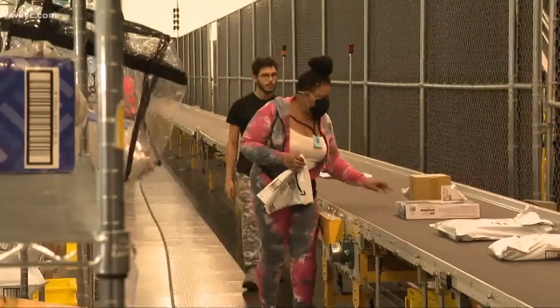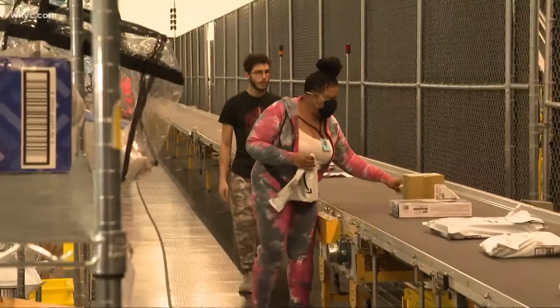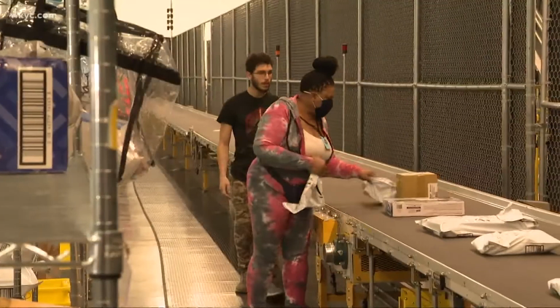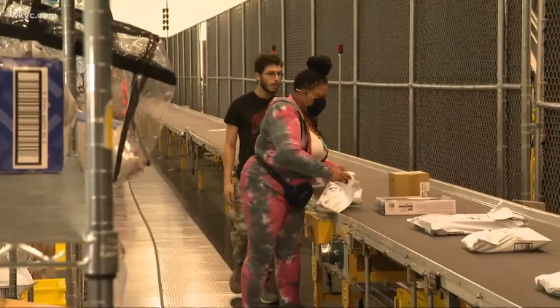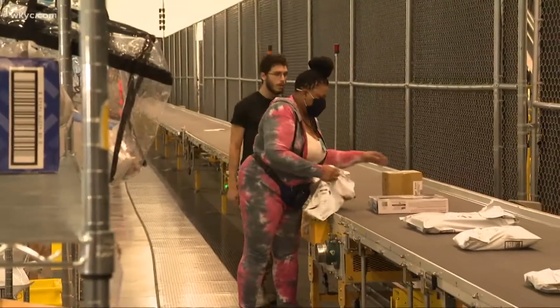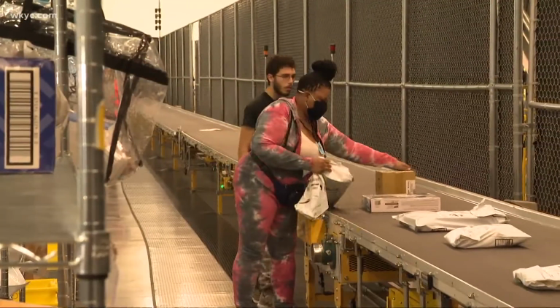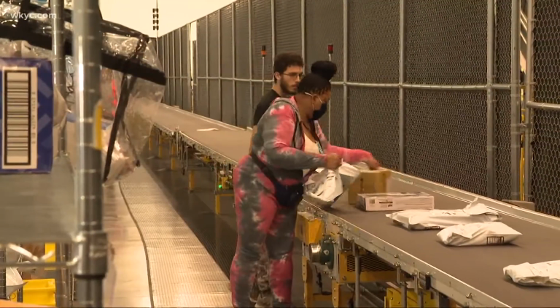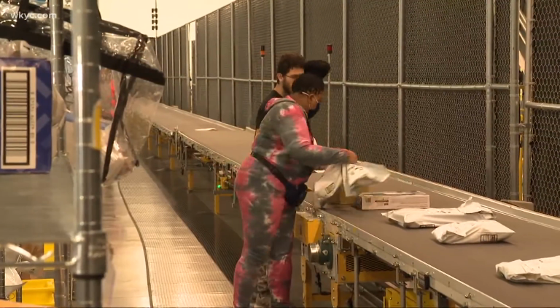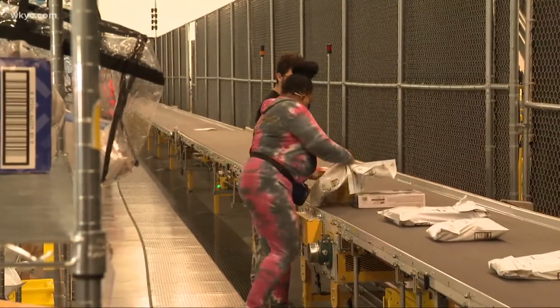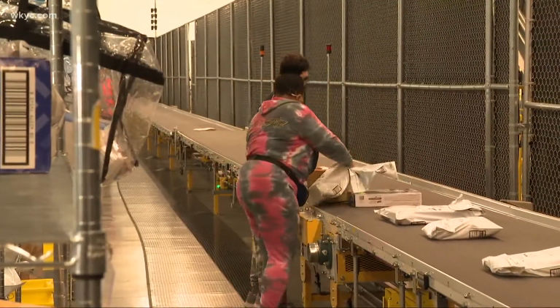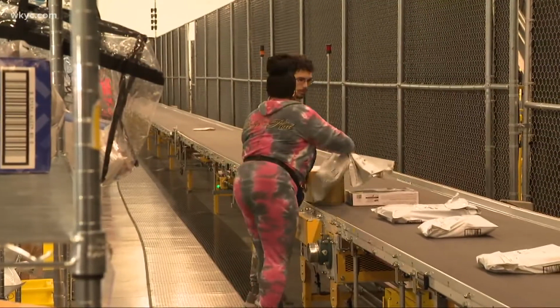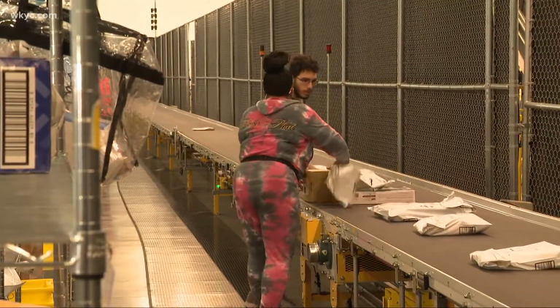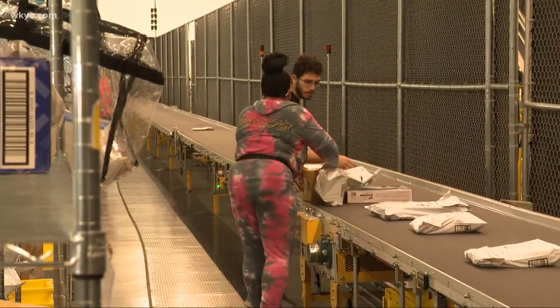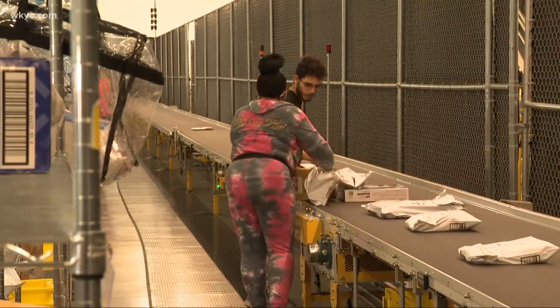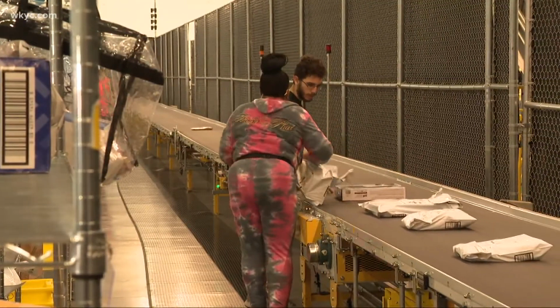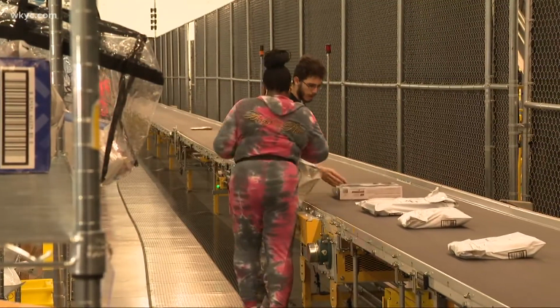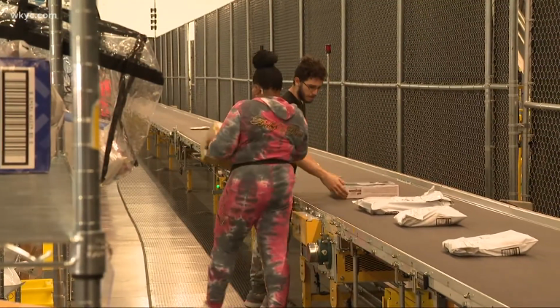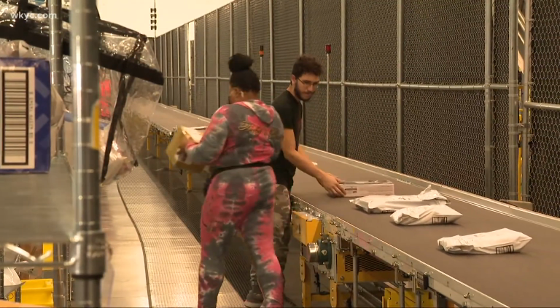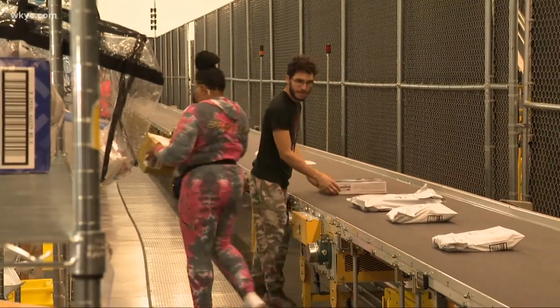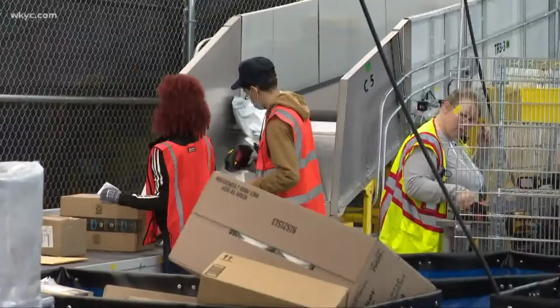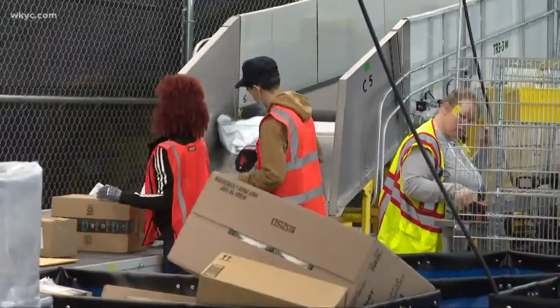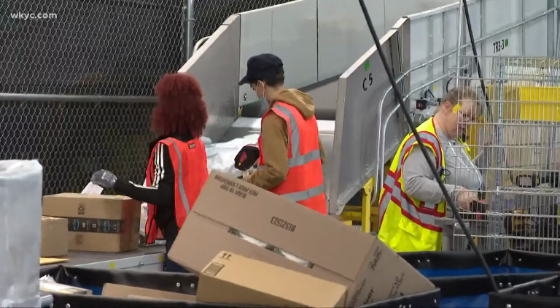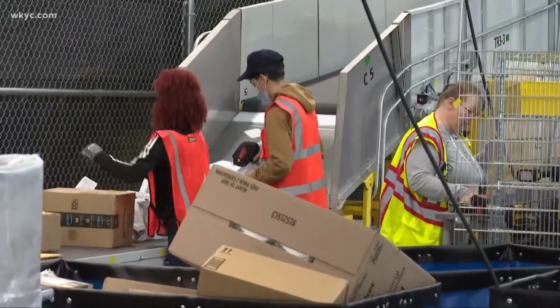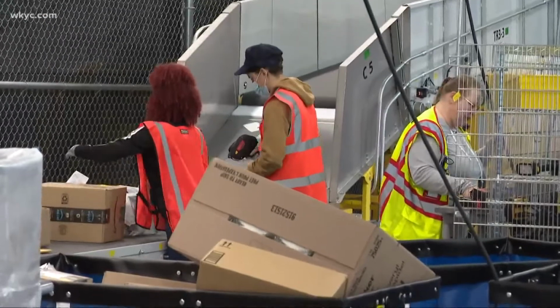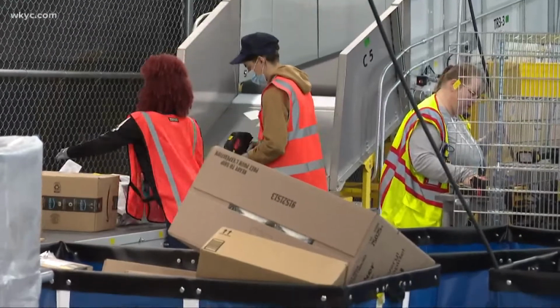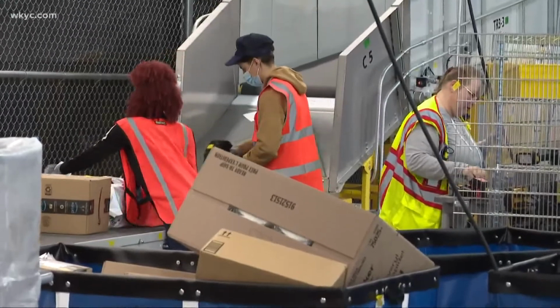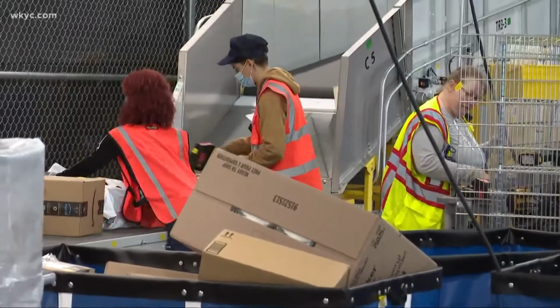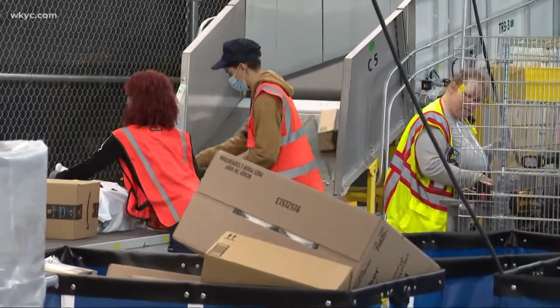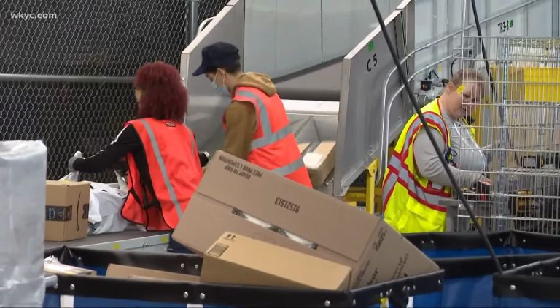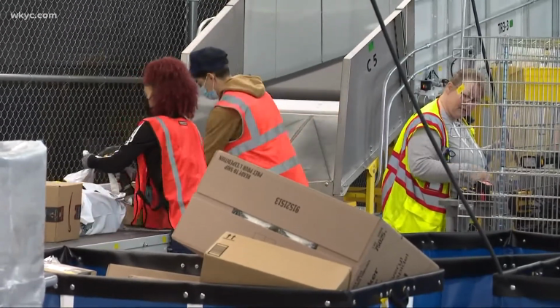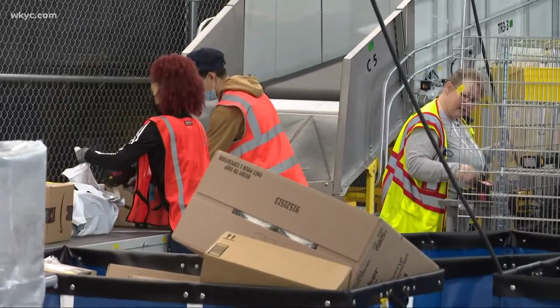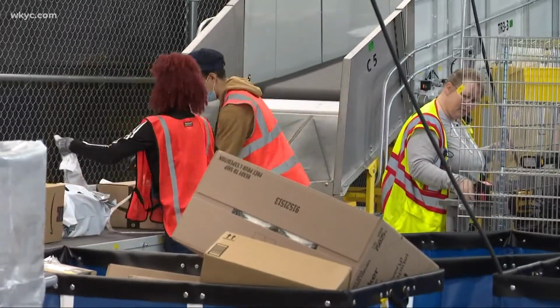The location just opened in September and has hired more than 150 employees, with plans for 50 more in flexible and full-time work.